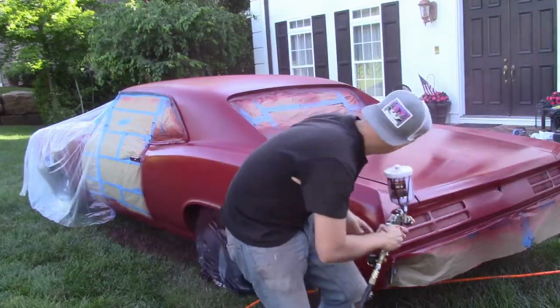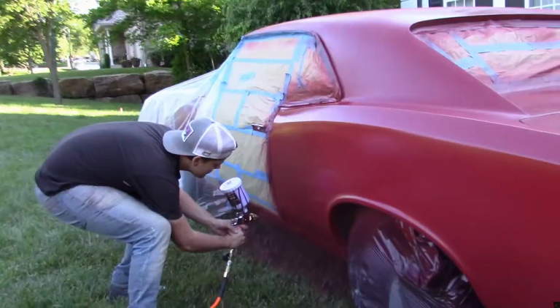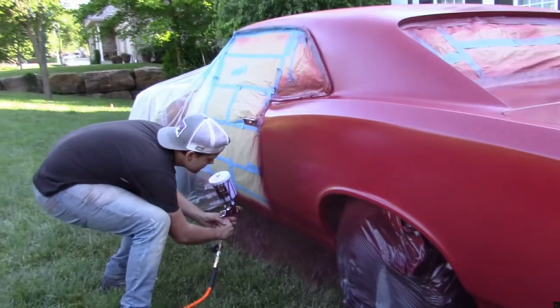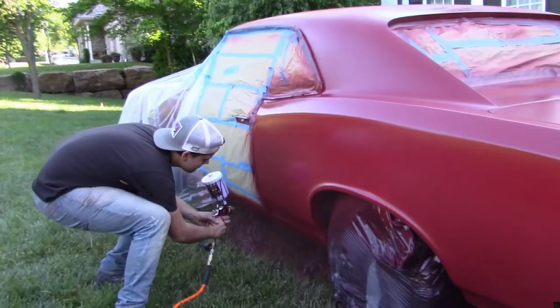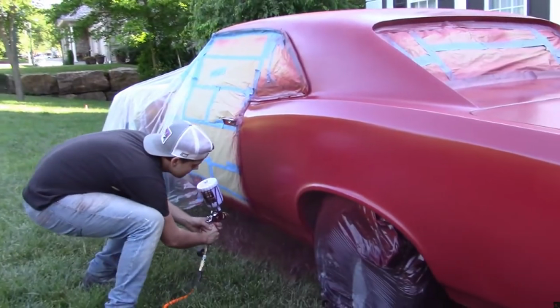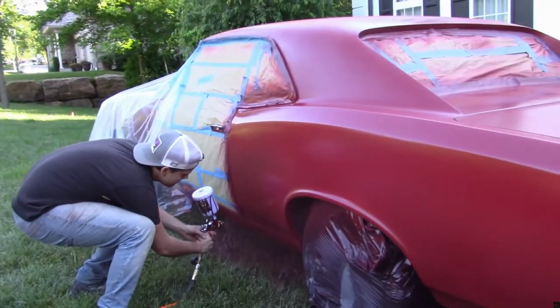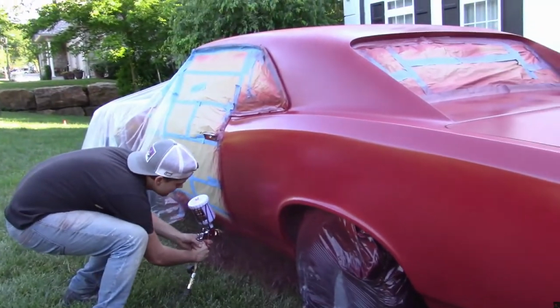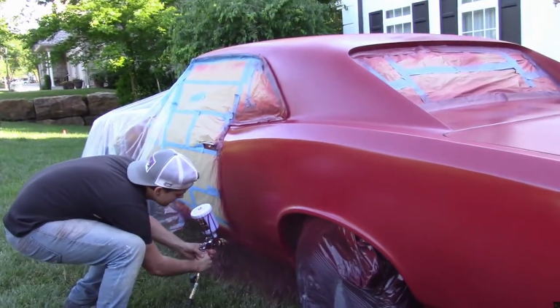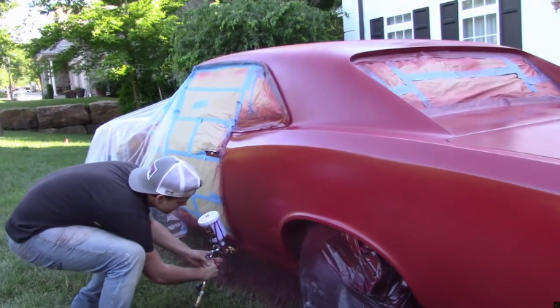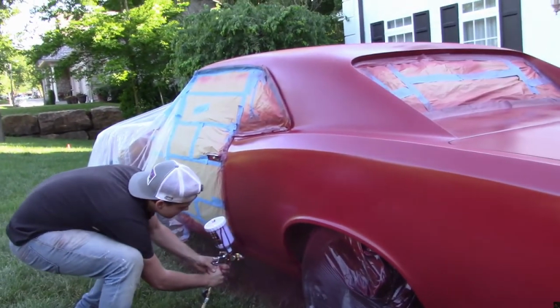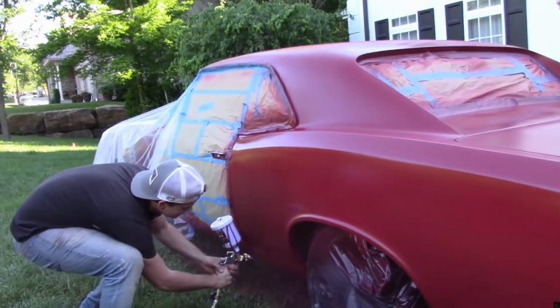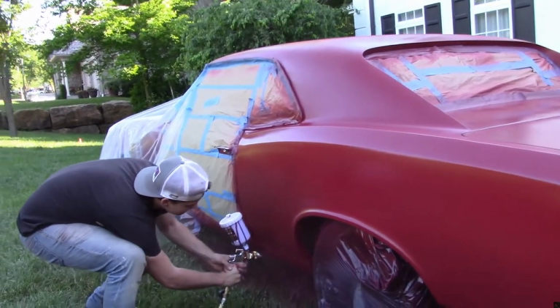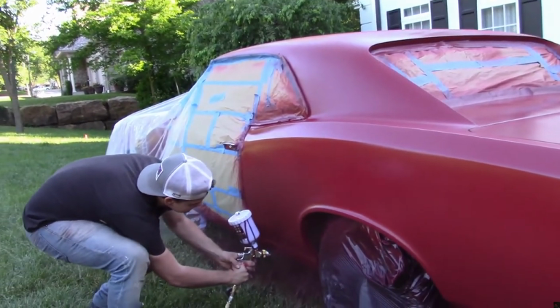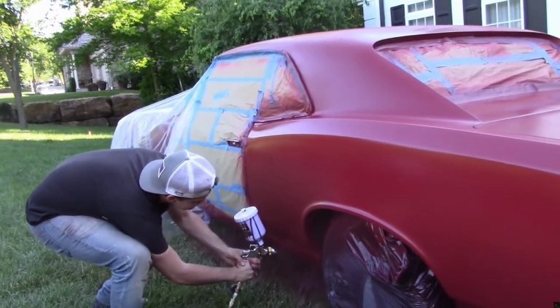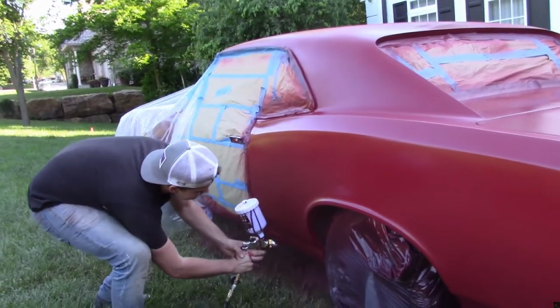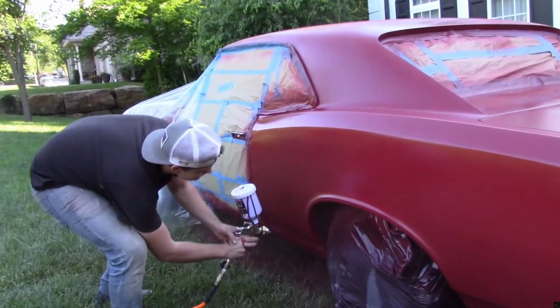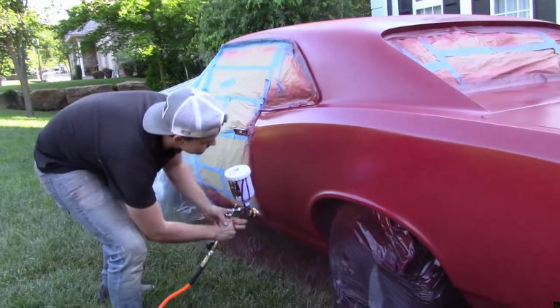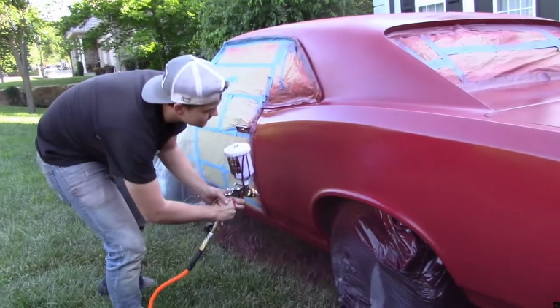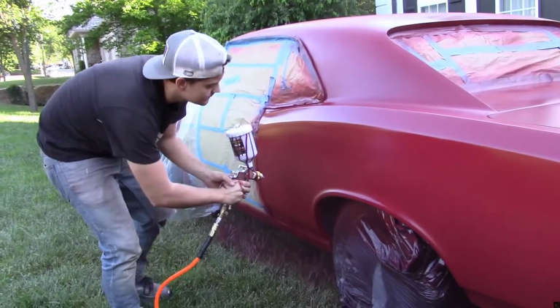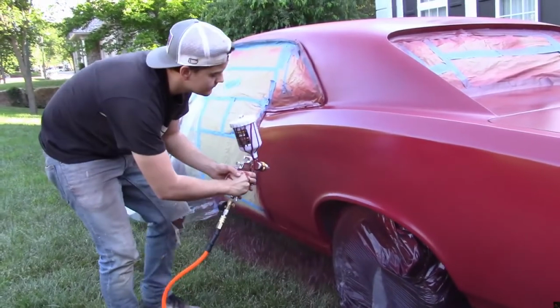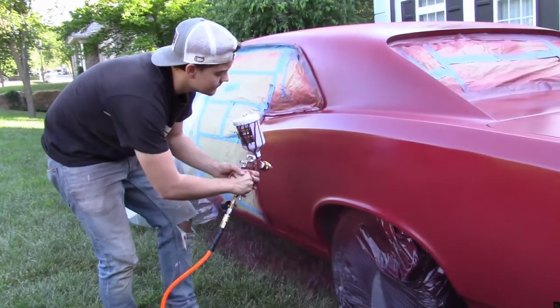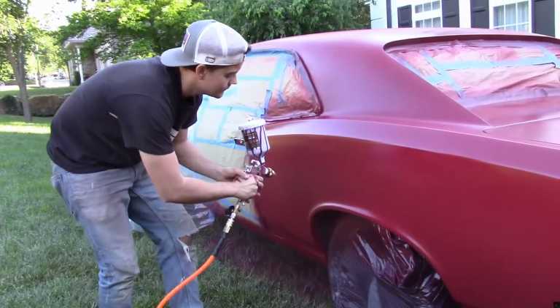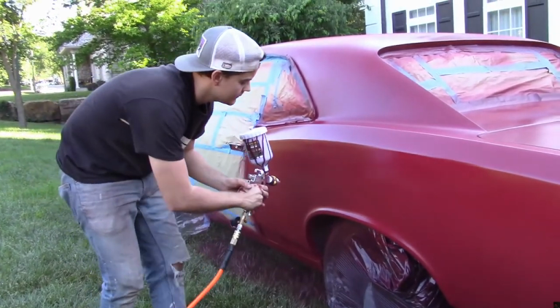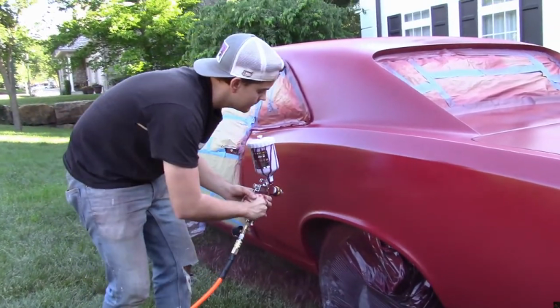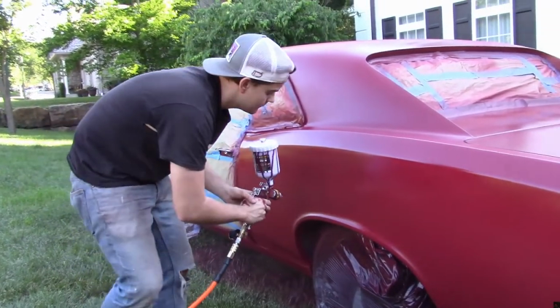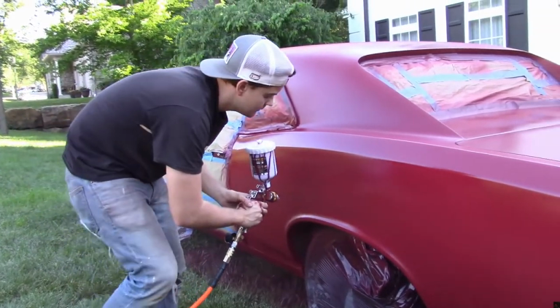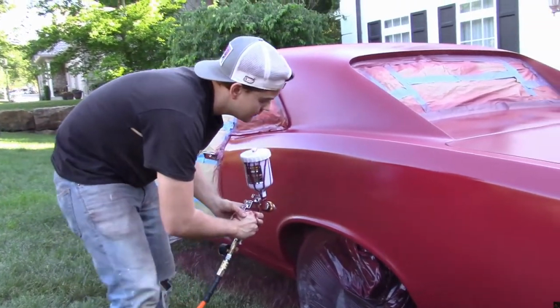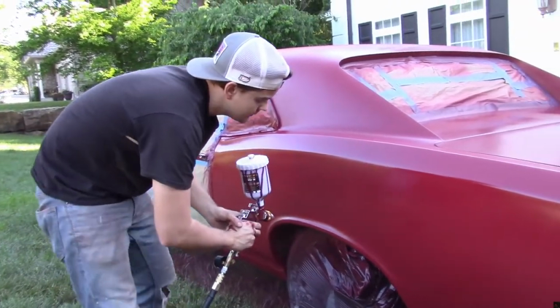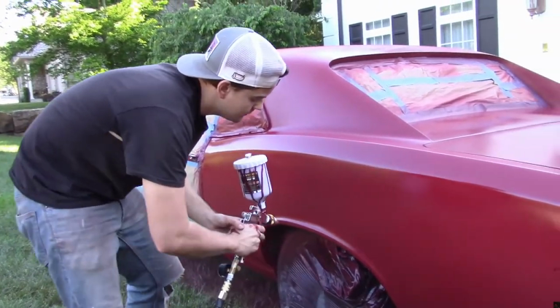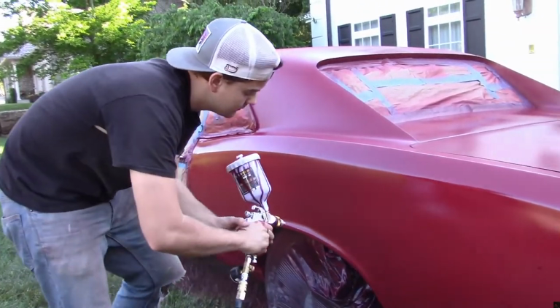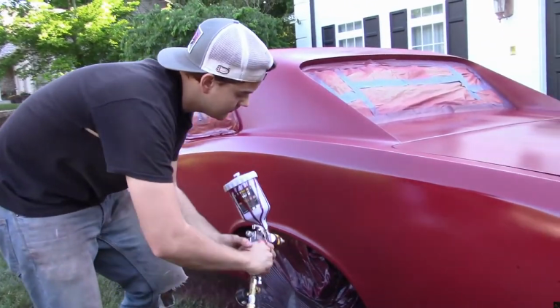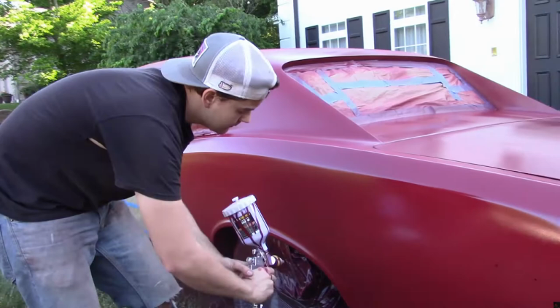Since I'm using two-stage paint, it doesn't look very glossy until you start adding the clear coat.